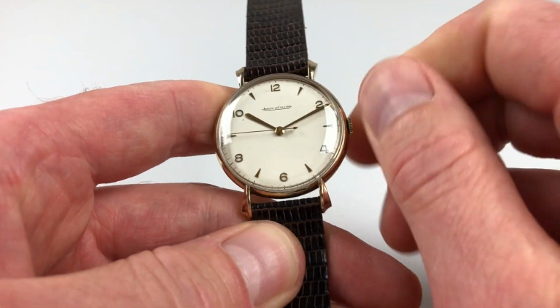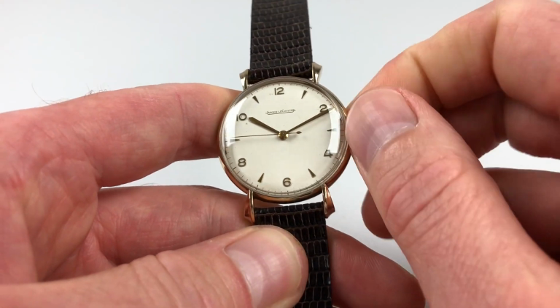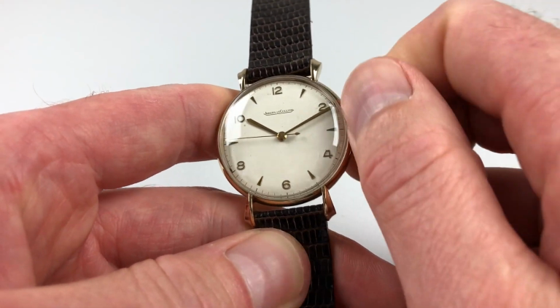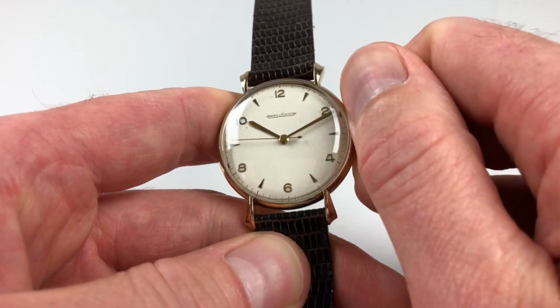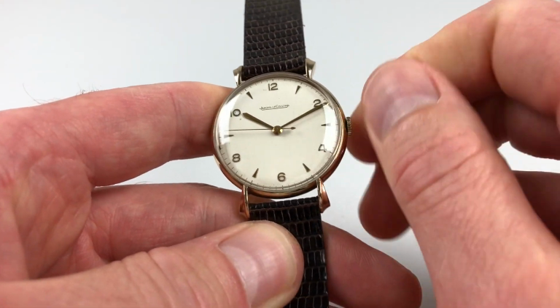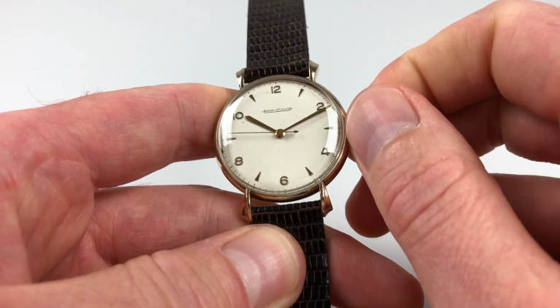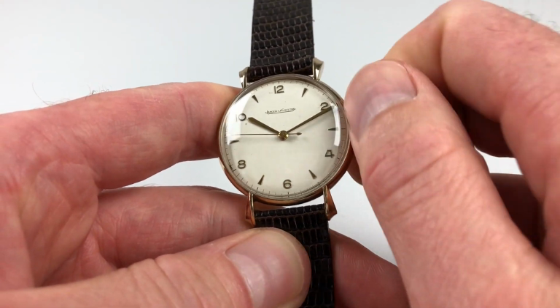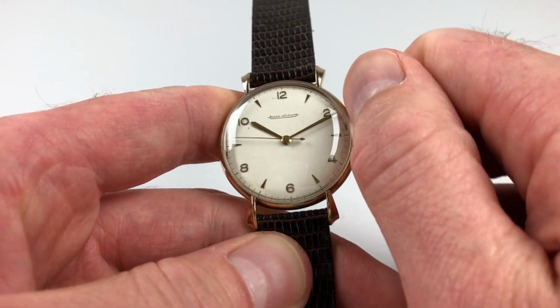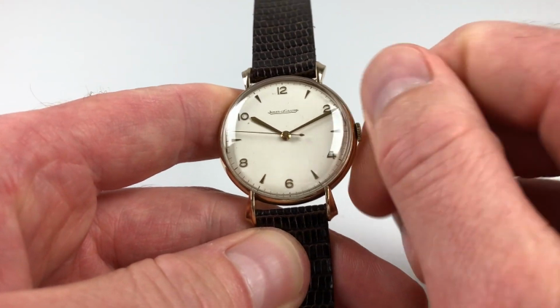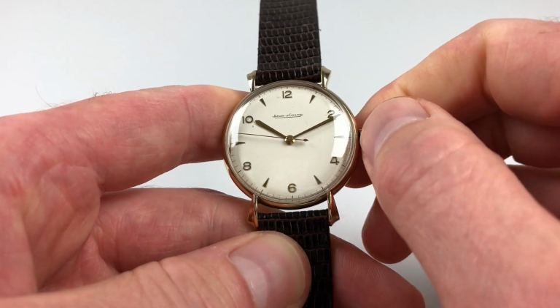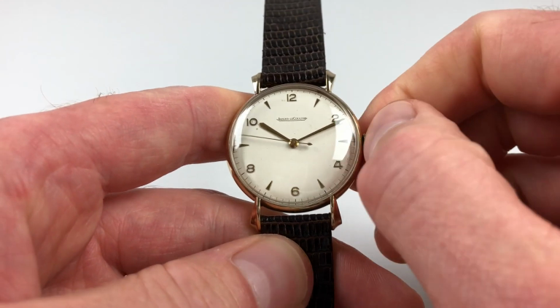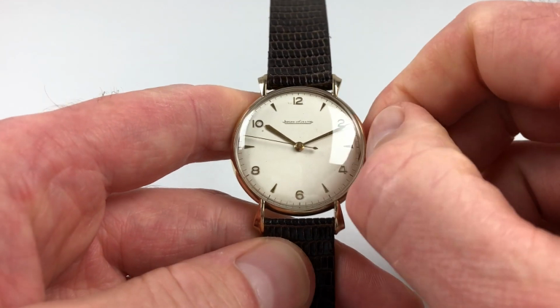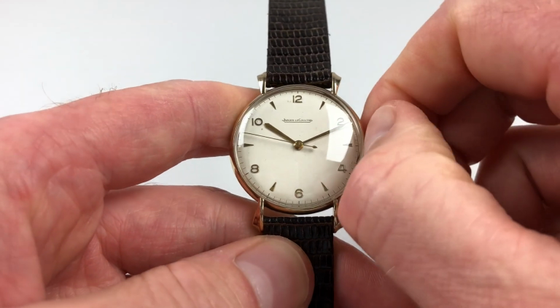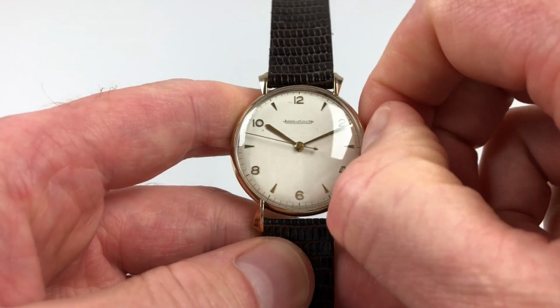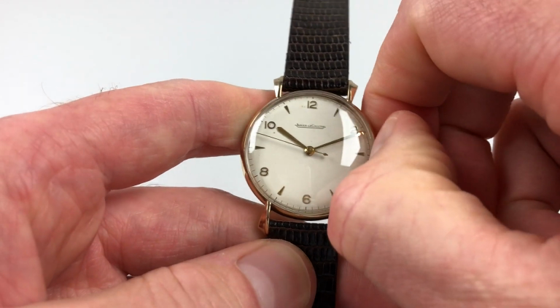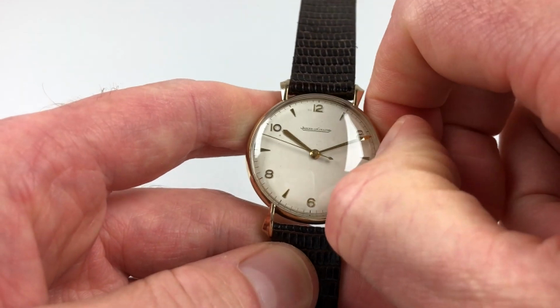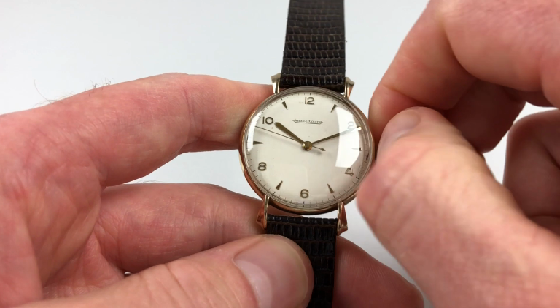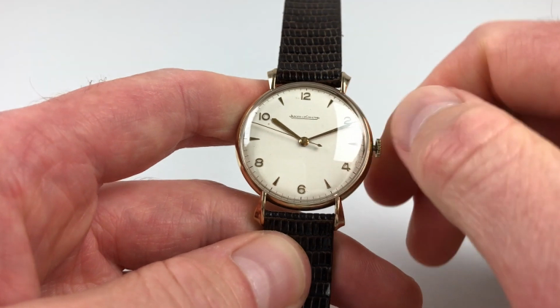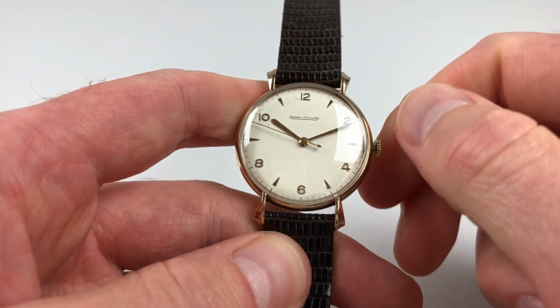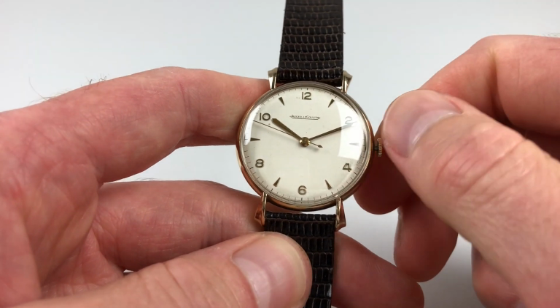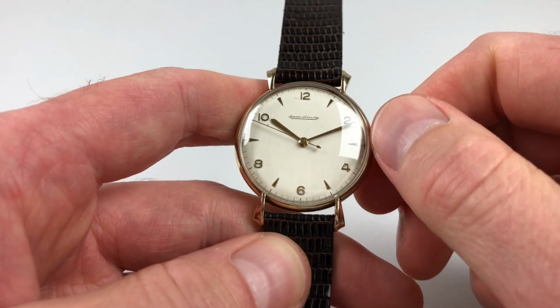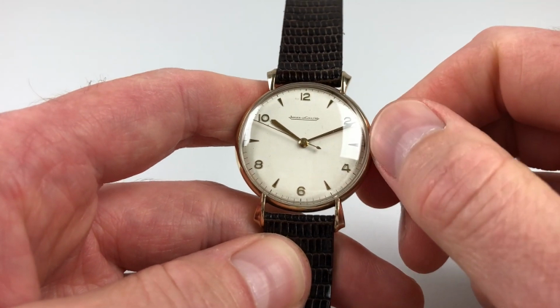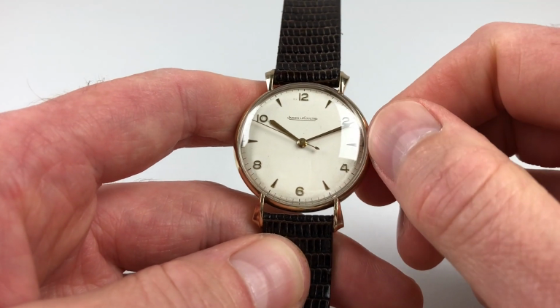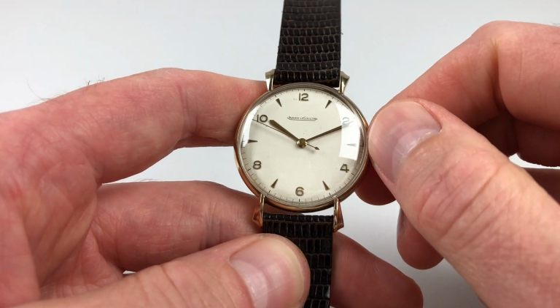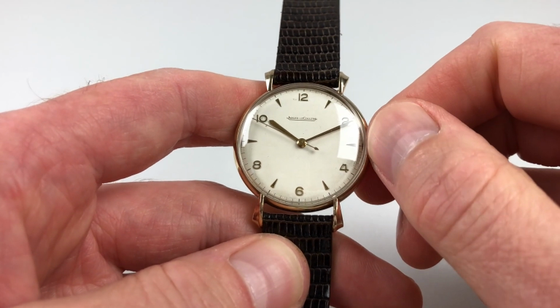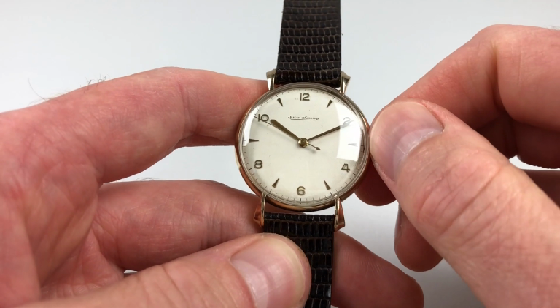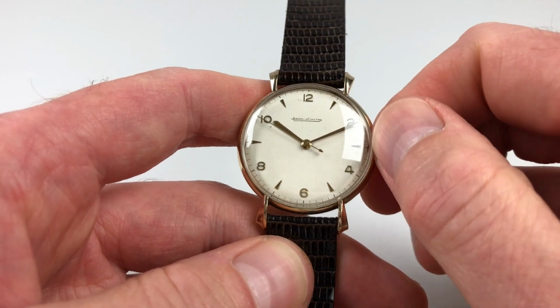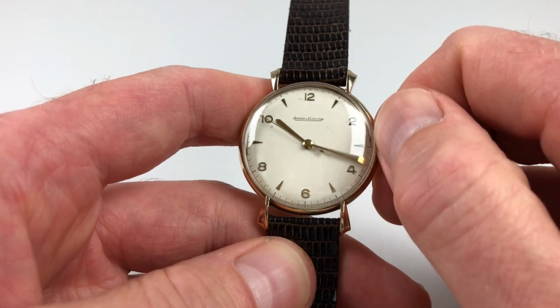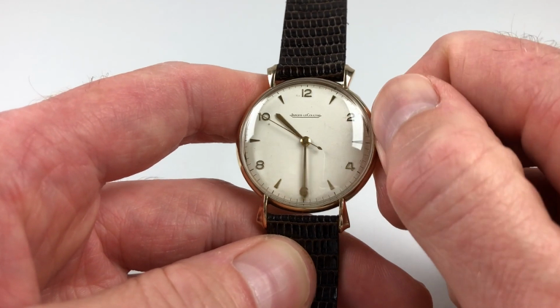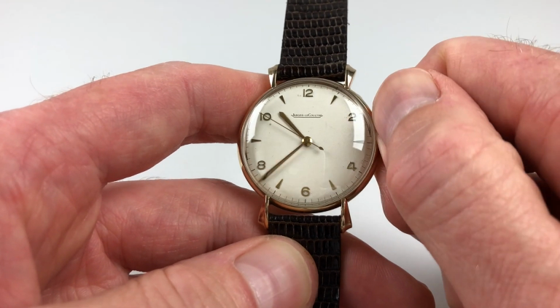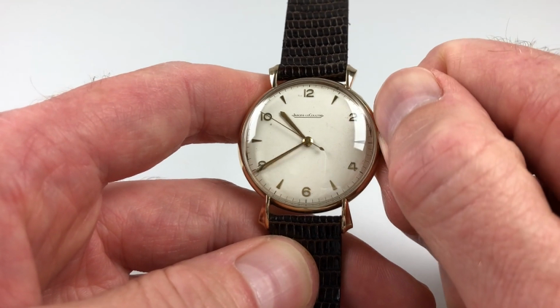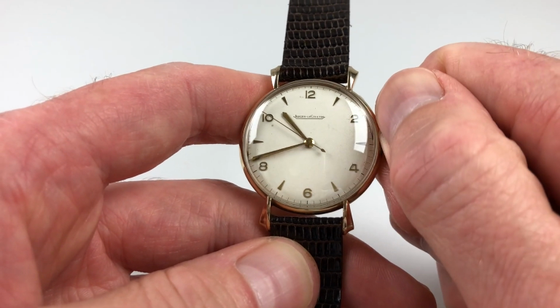The hand settings adjust in a normal manner. Just pull the crown out and you can turn the hands to the desired time.